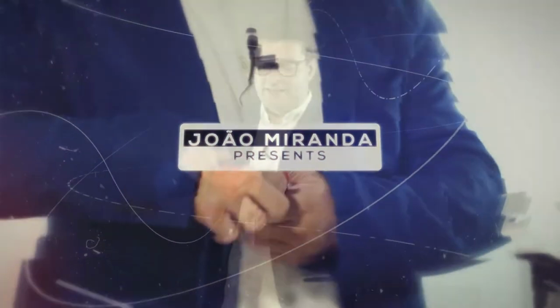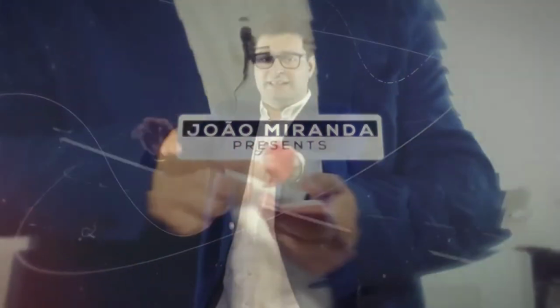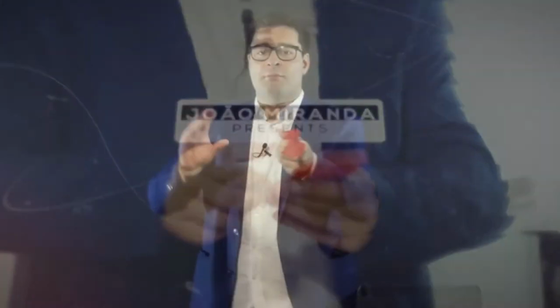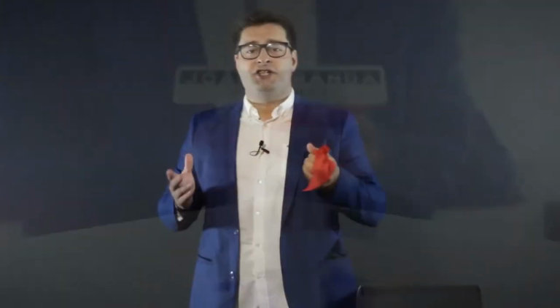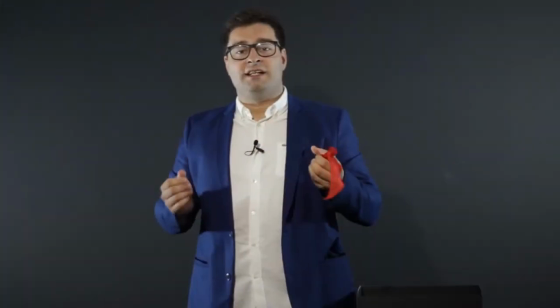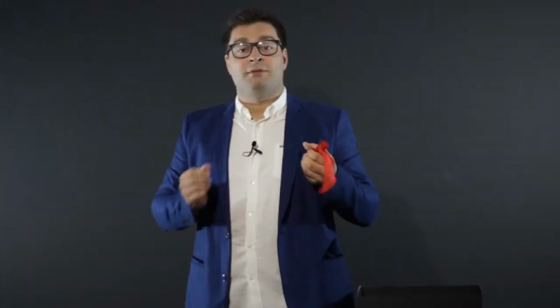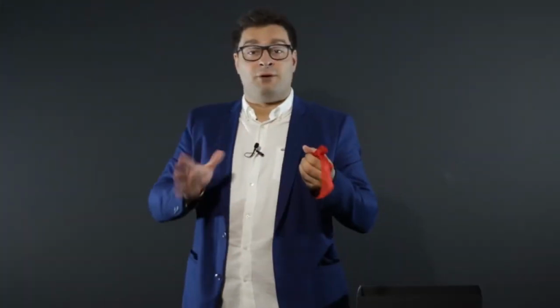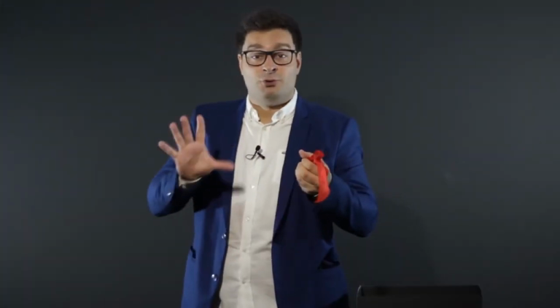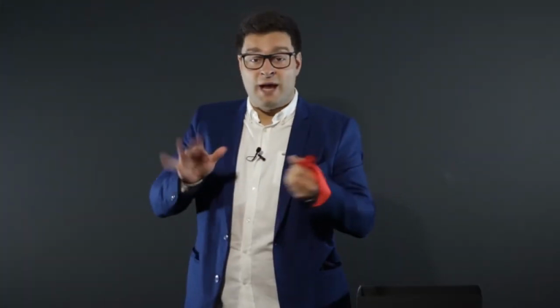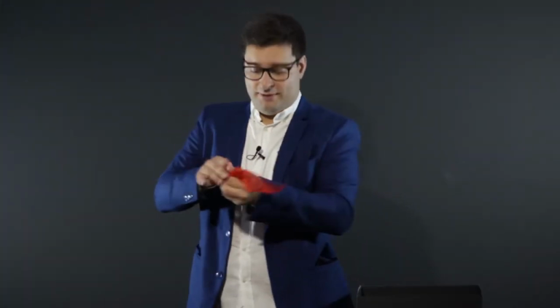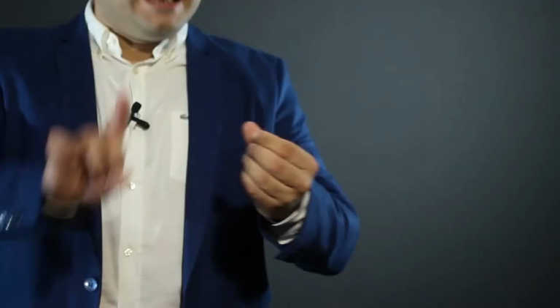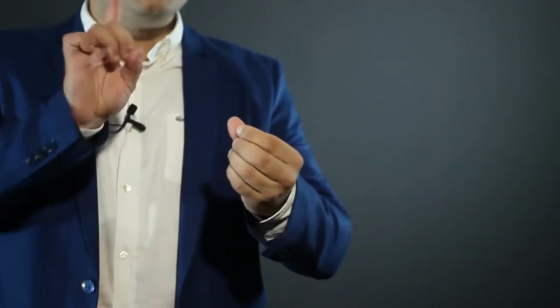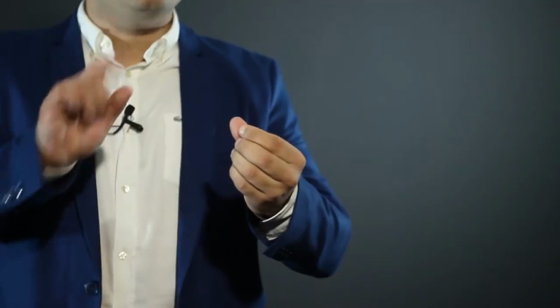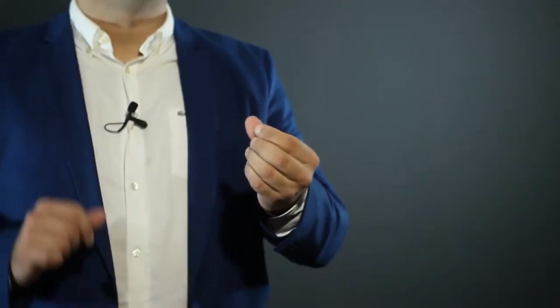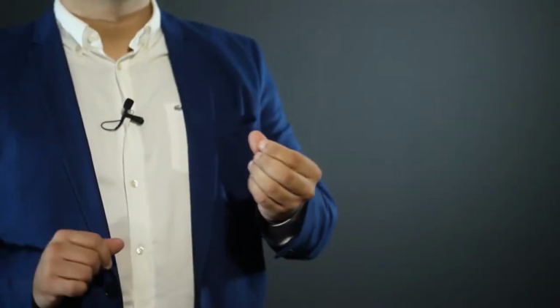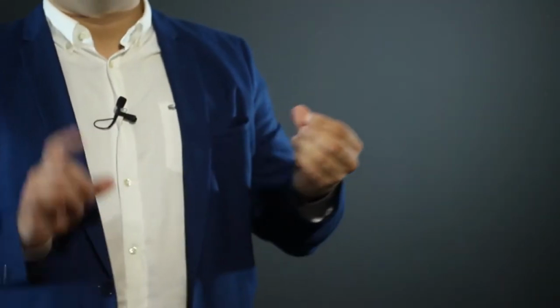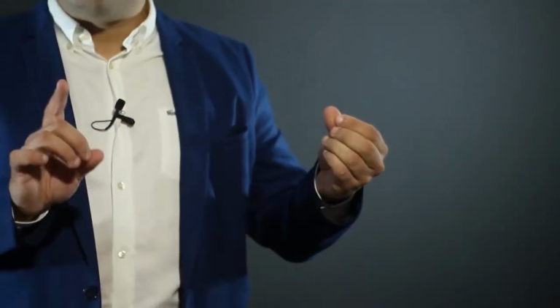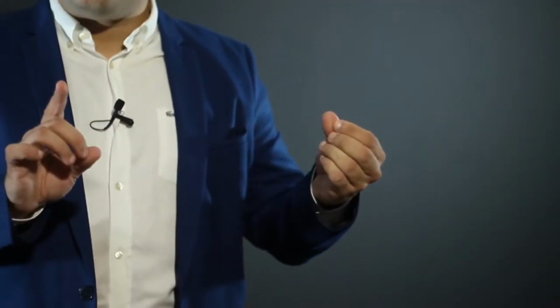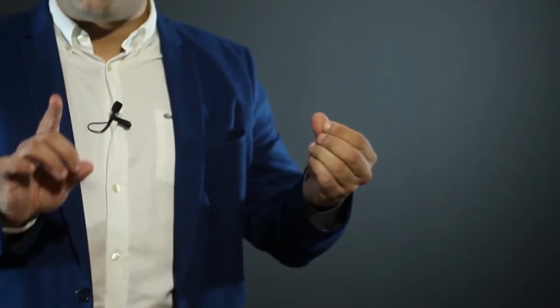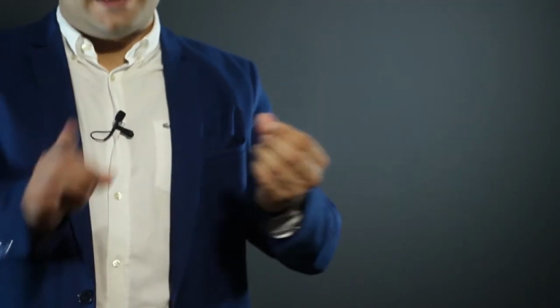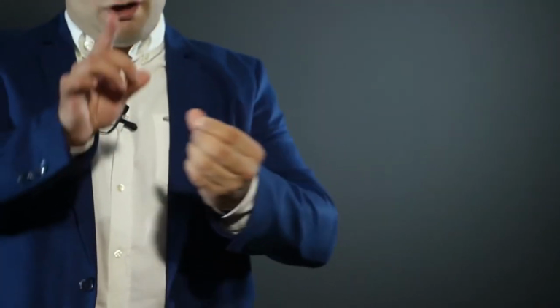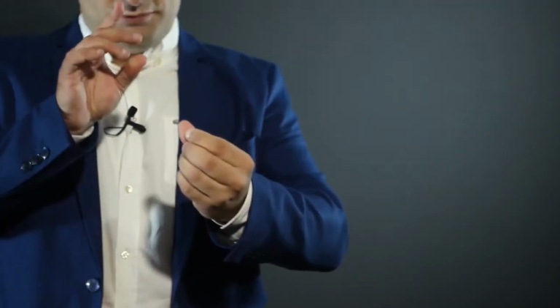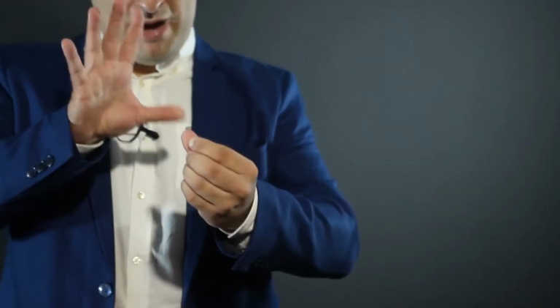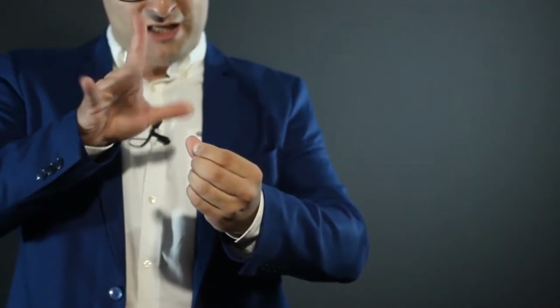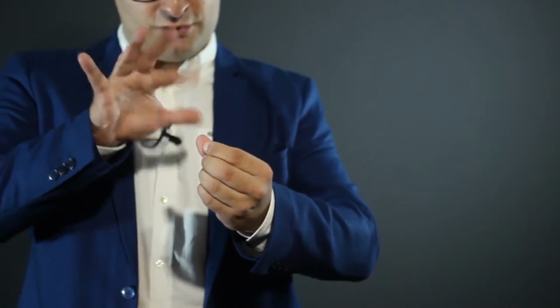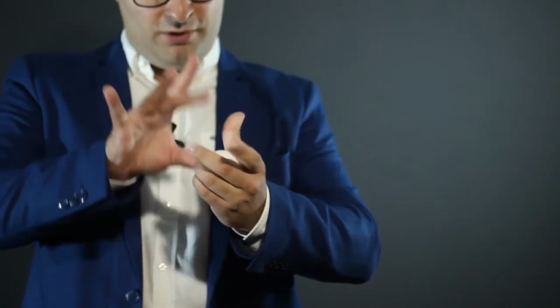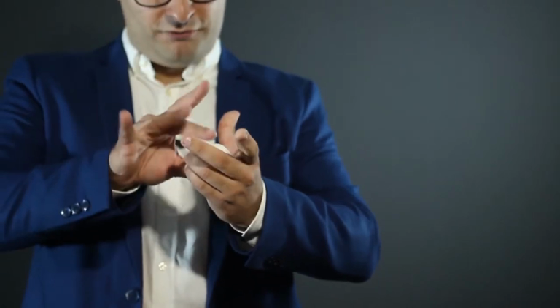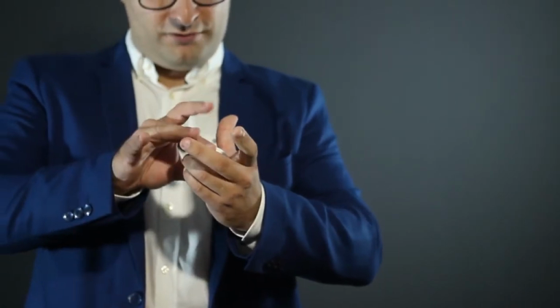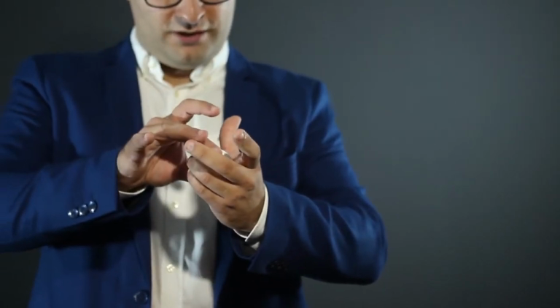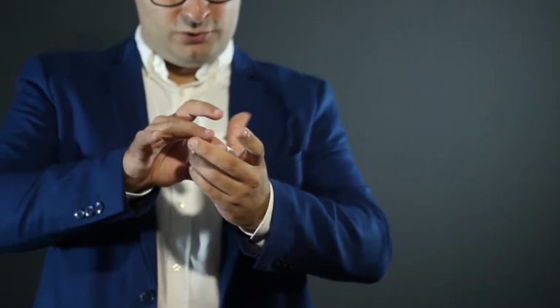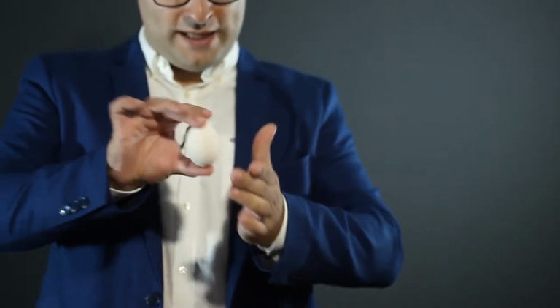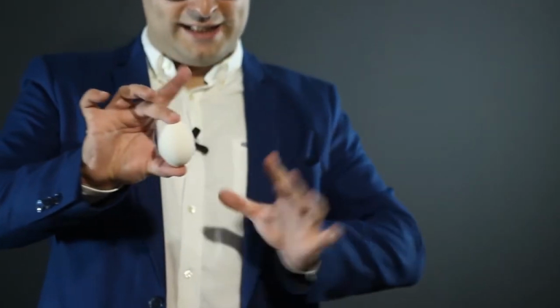The magic is about to happen. The silk, believe it or not, magically morphed into an egg.